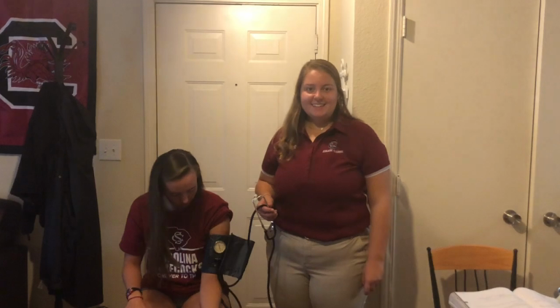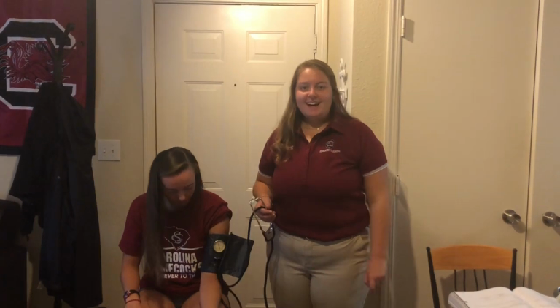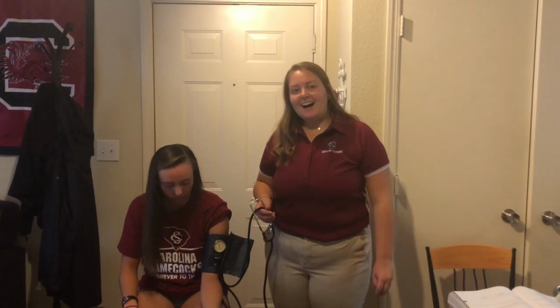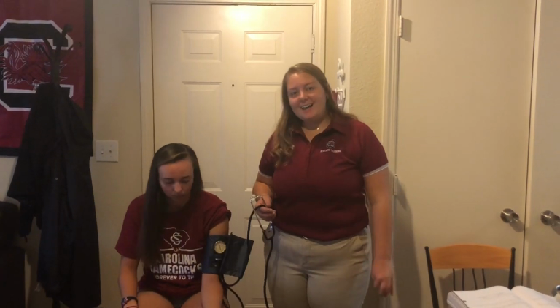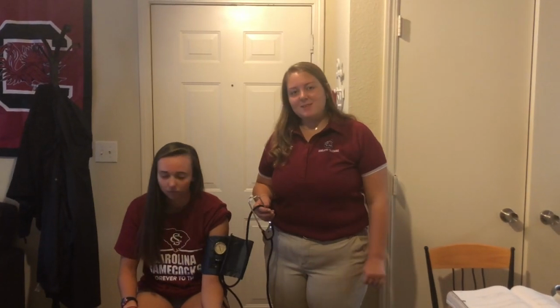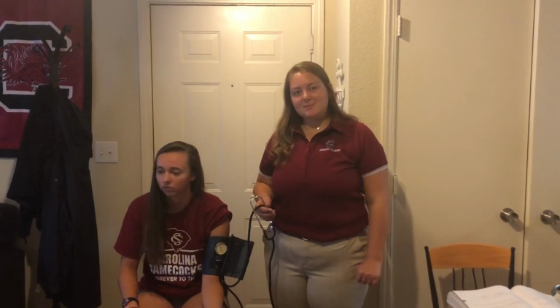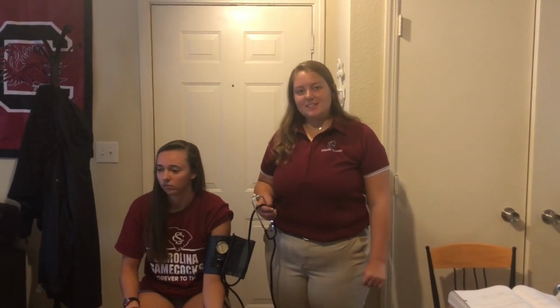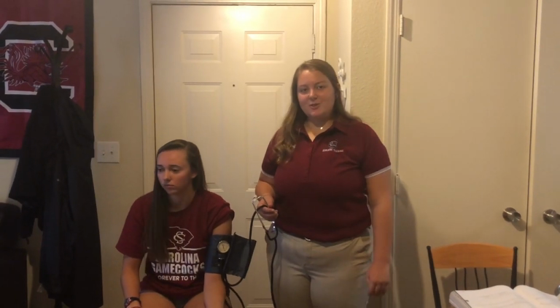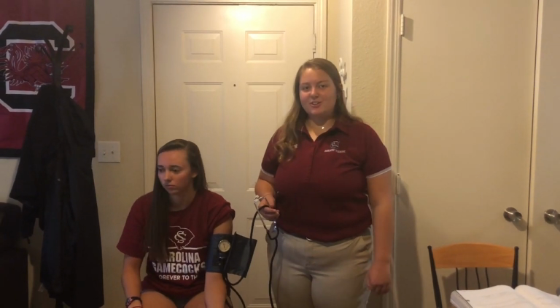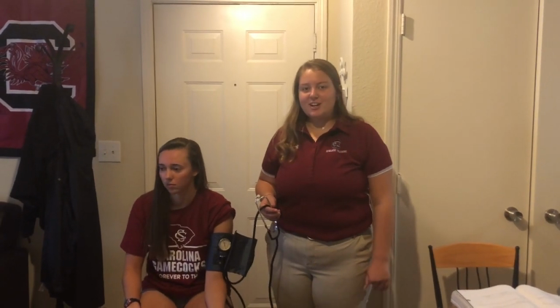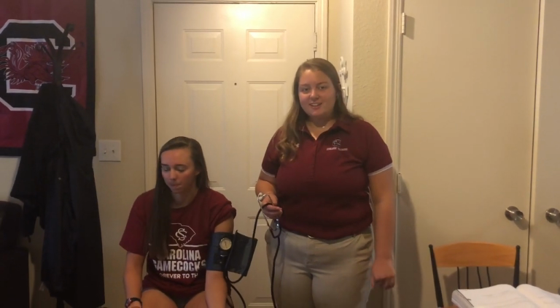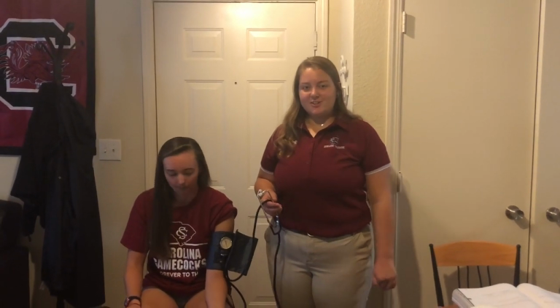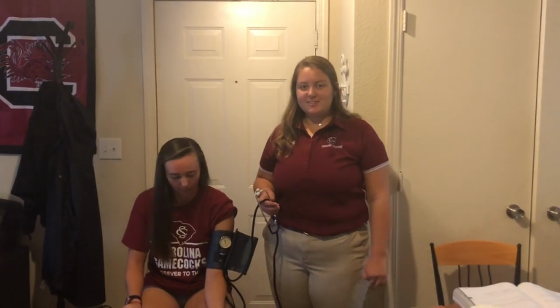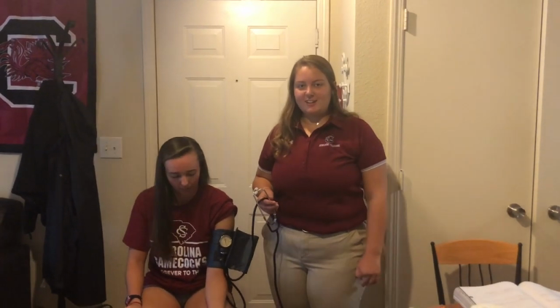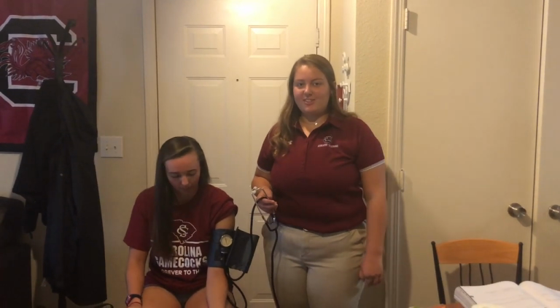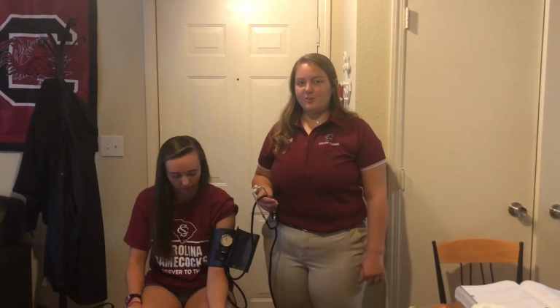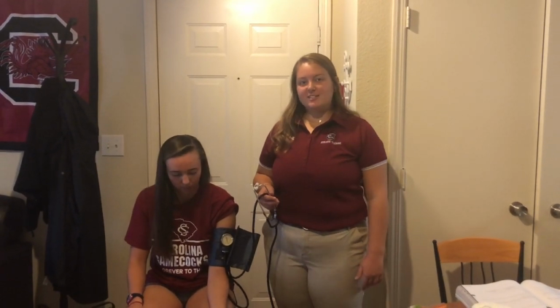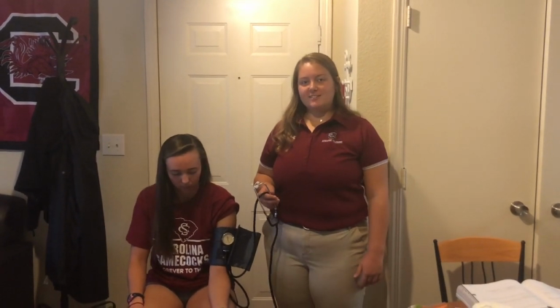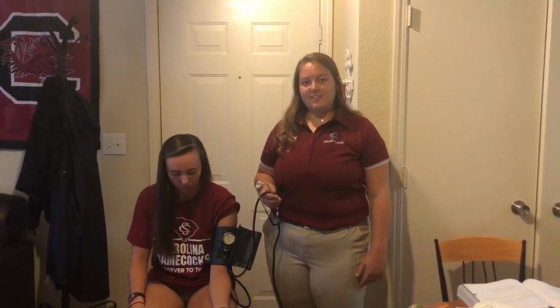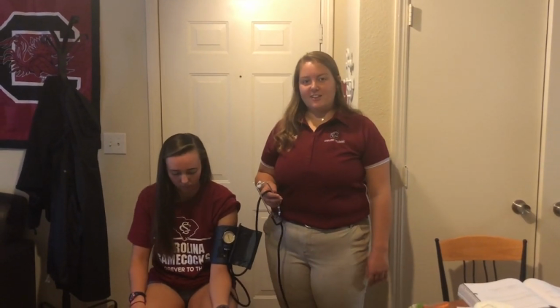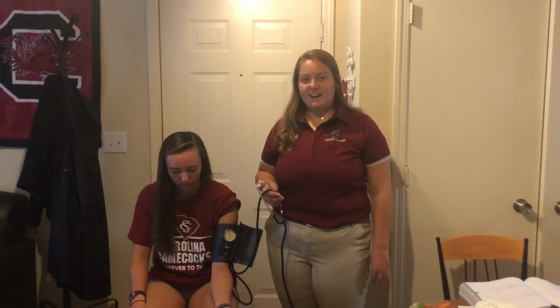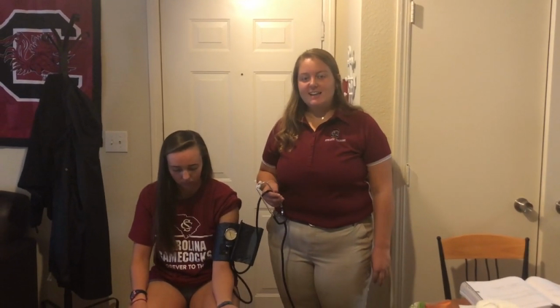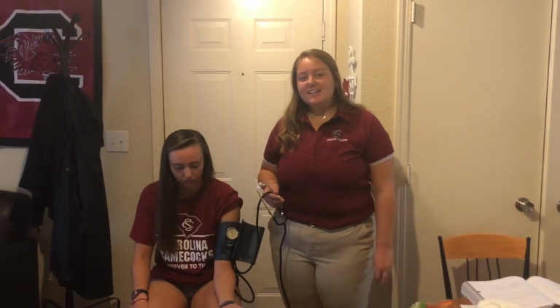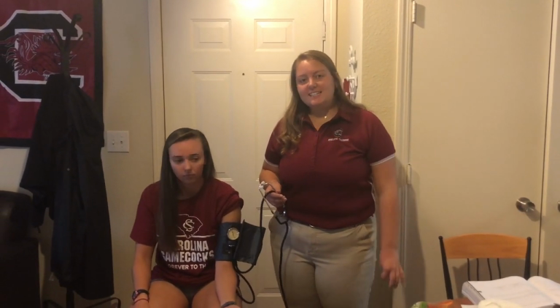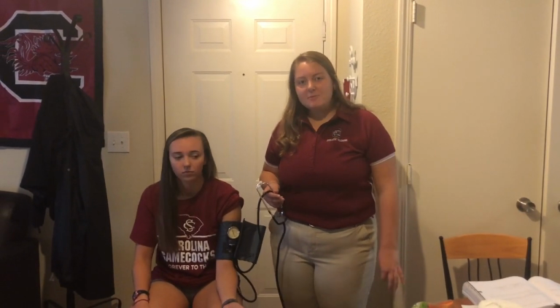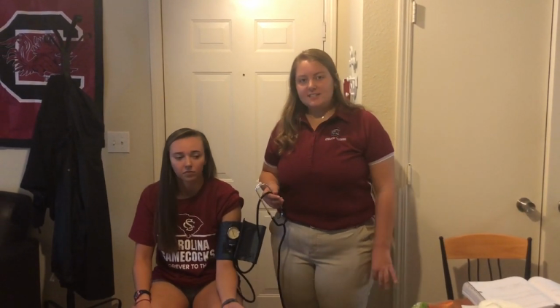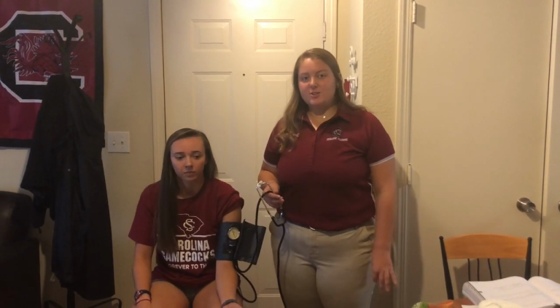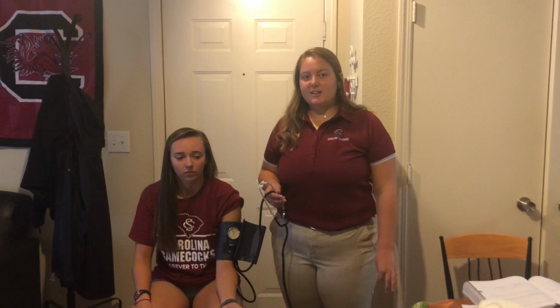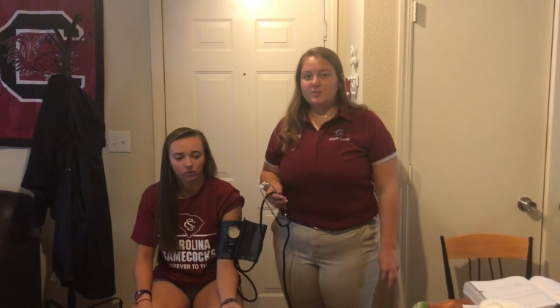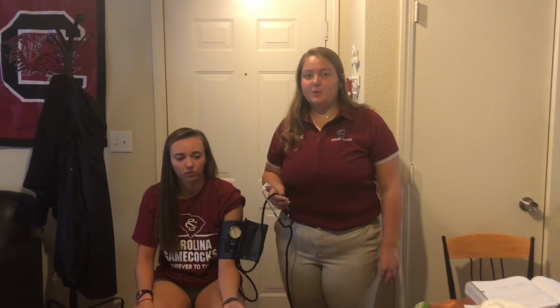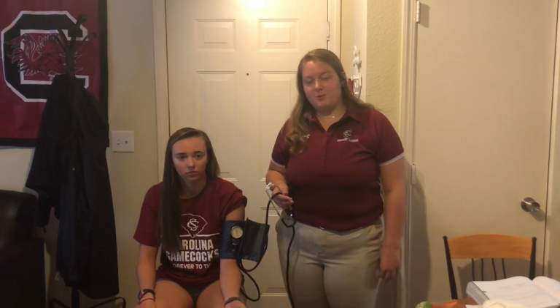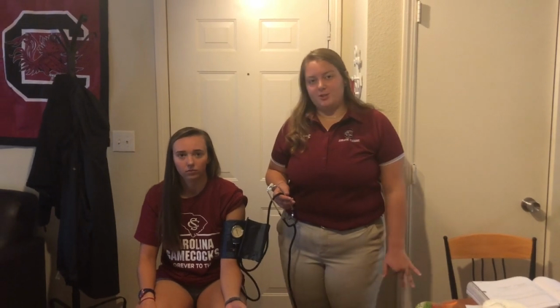Hi, I'm Lex Matillo, a third-year athletic training student at the University of South Carolina. Today I'm going to teach you how to do blood pressure.